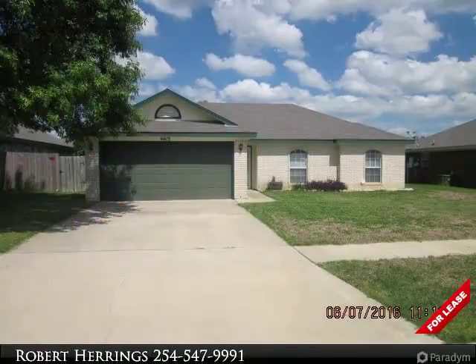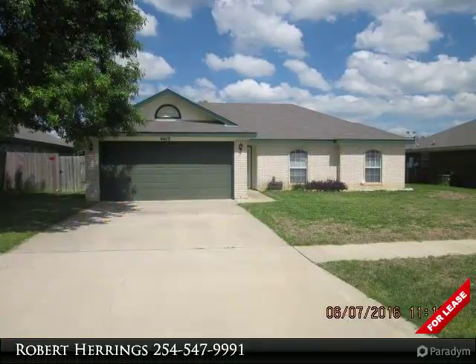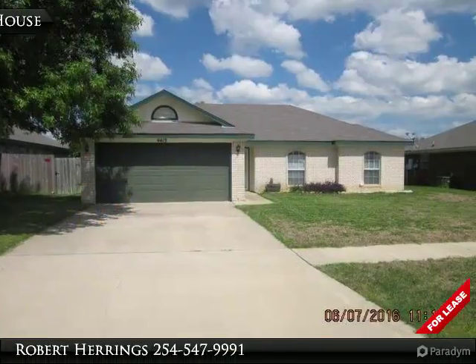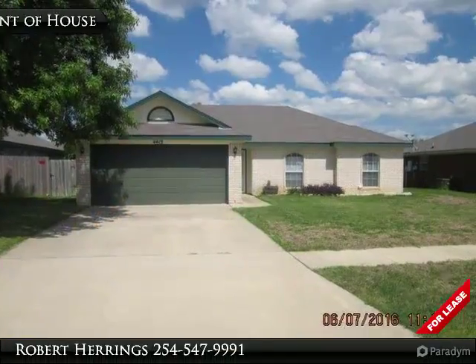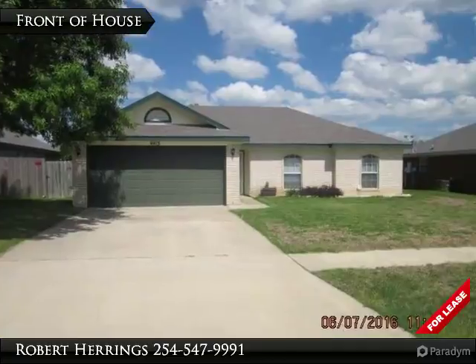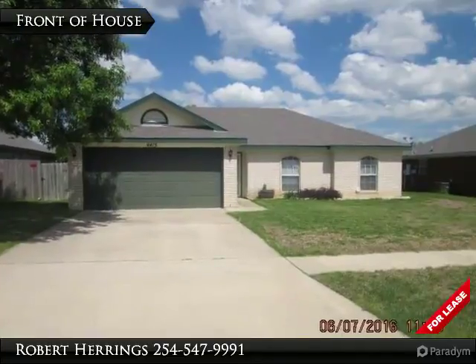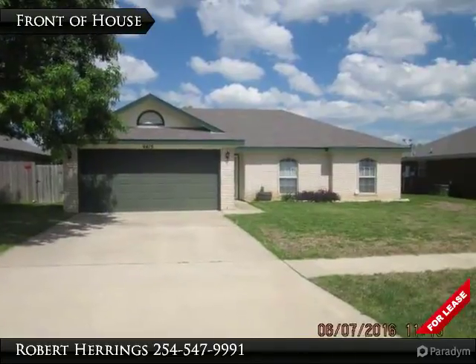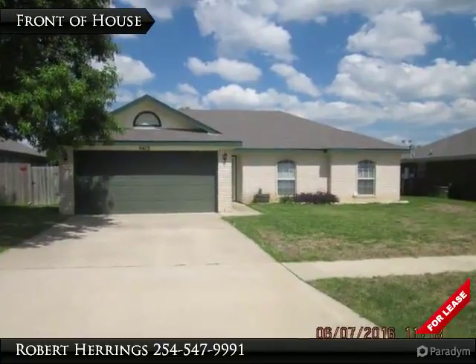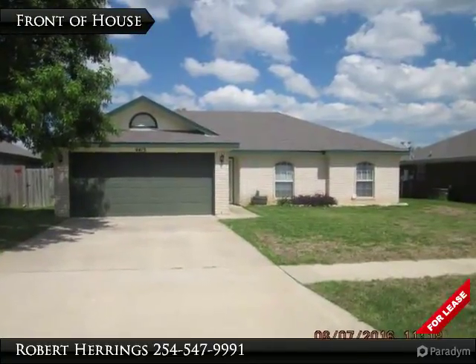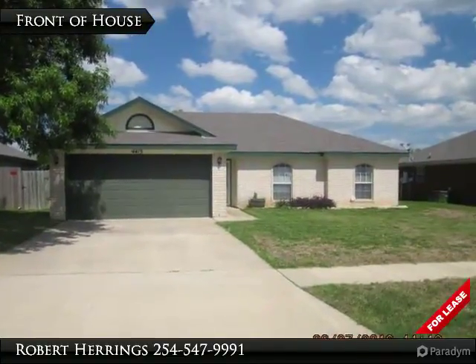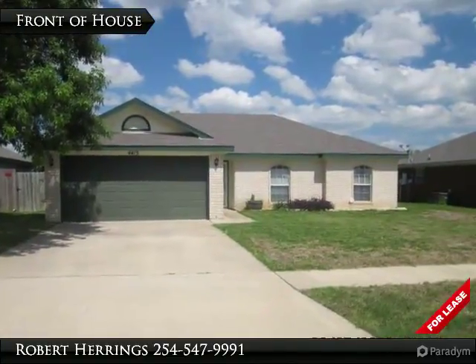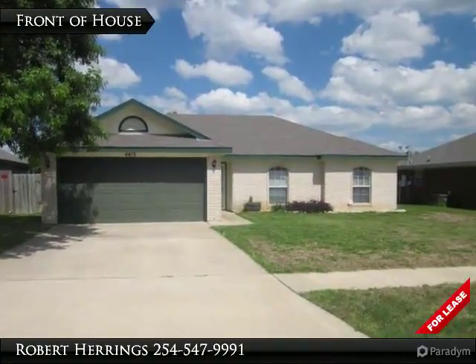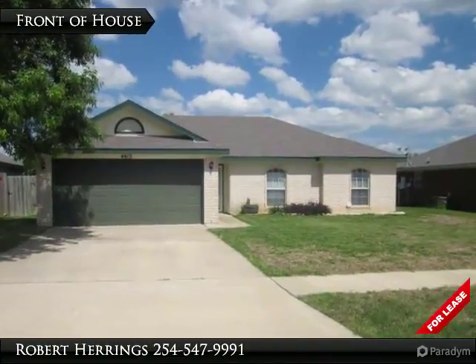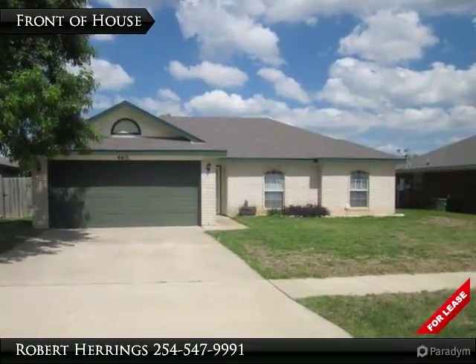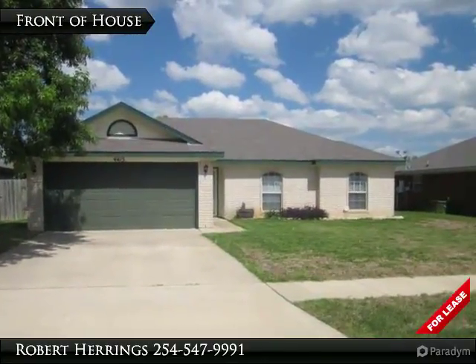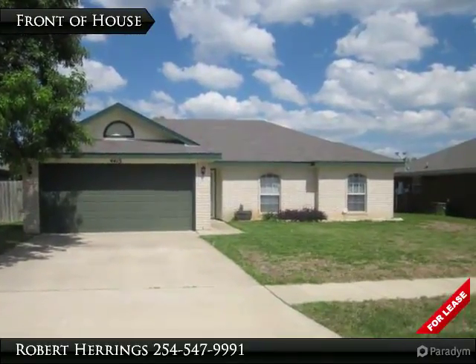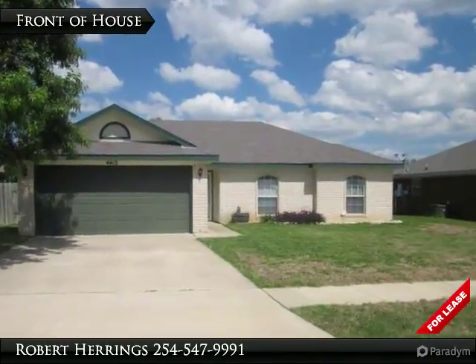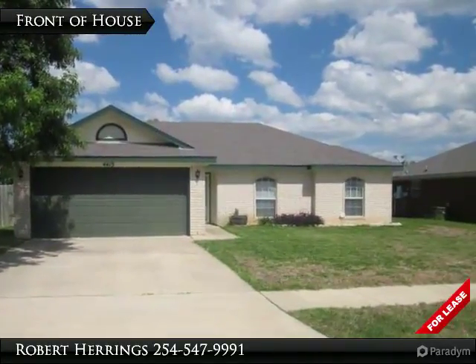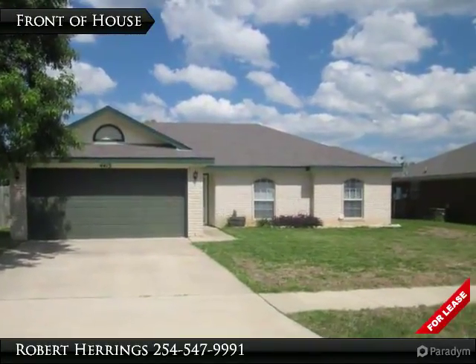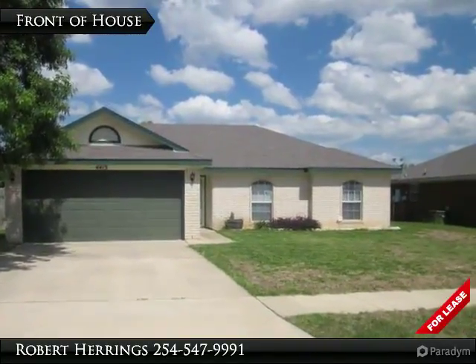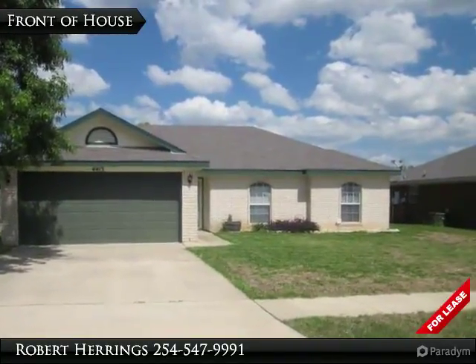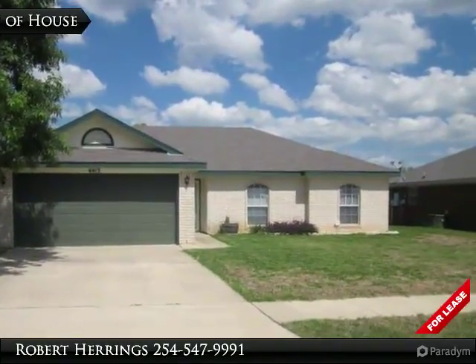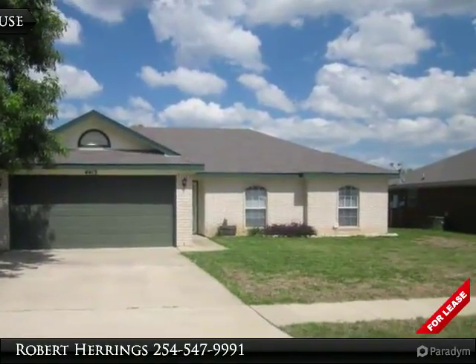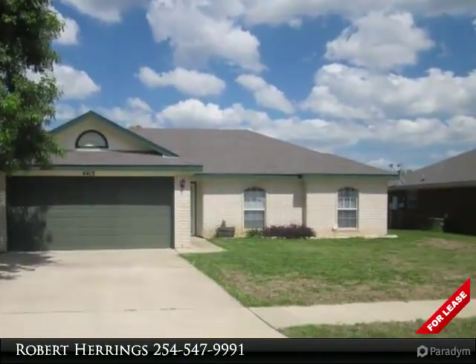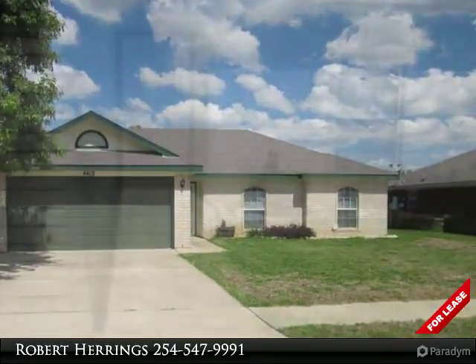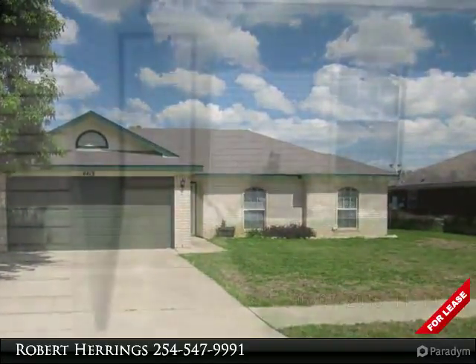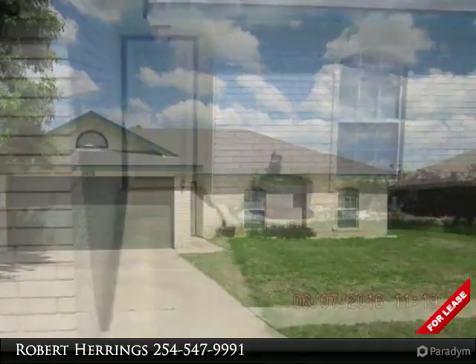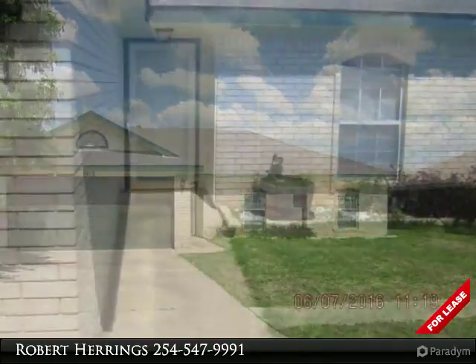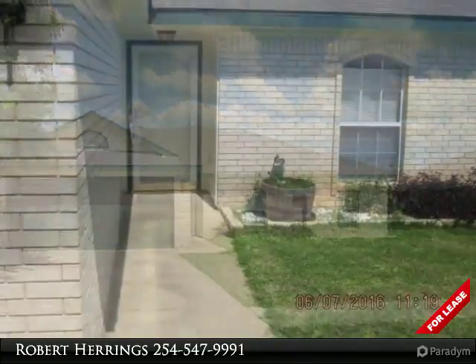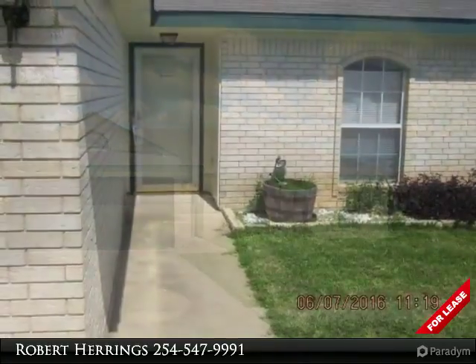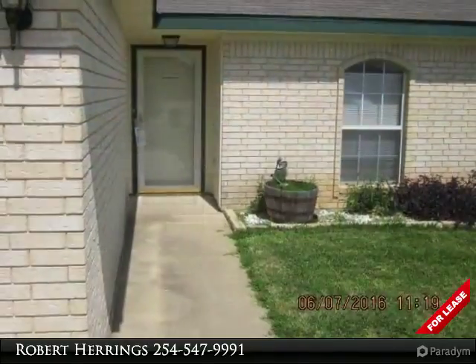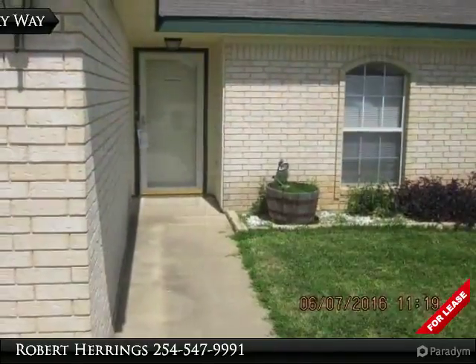Create a place of your own in this one-story four-bedroom, two-bath home that is less than a 15-minute drive to Fort Hood.